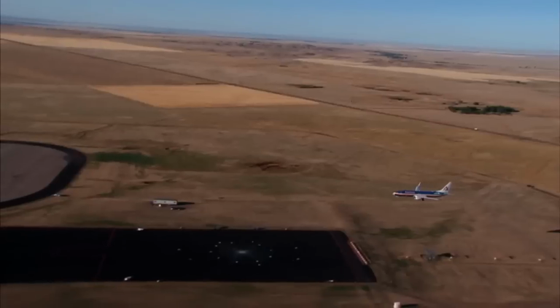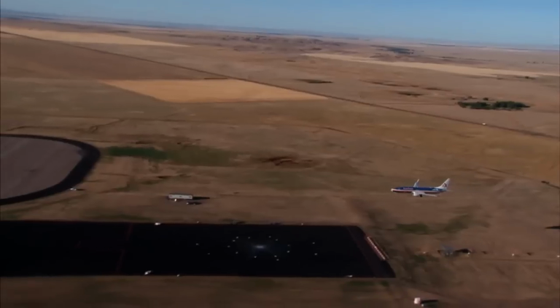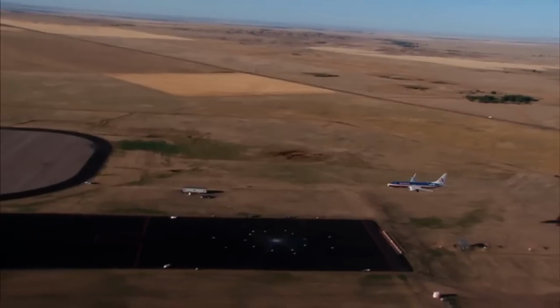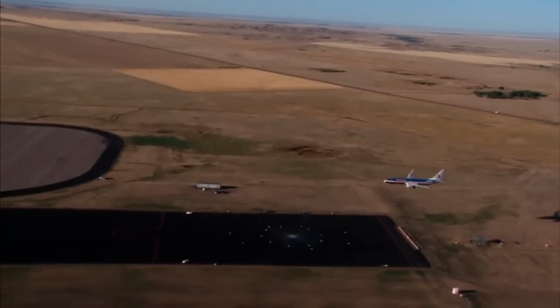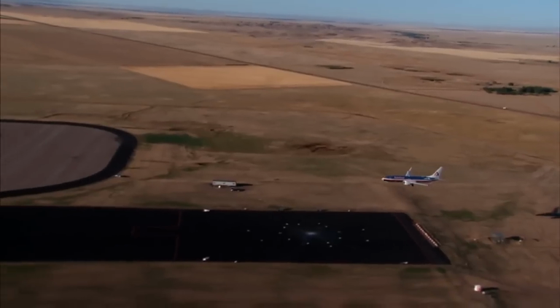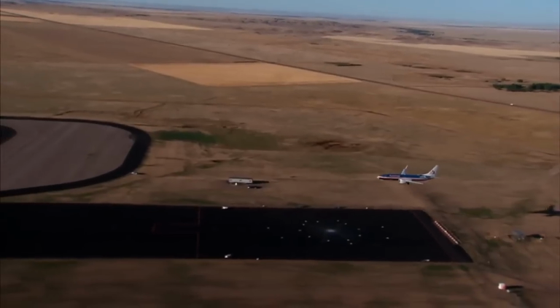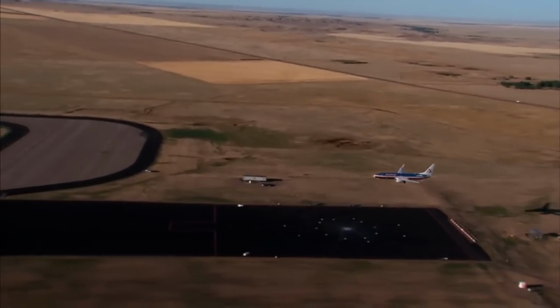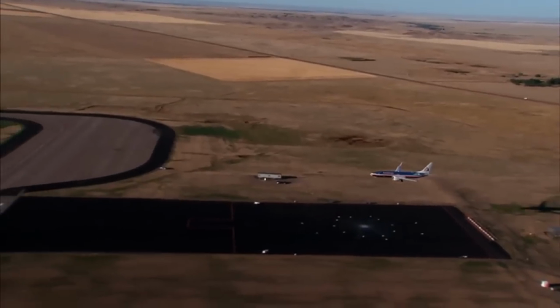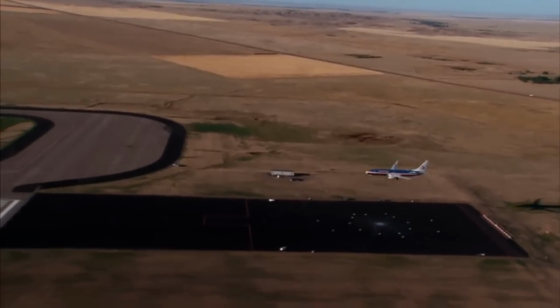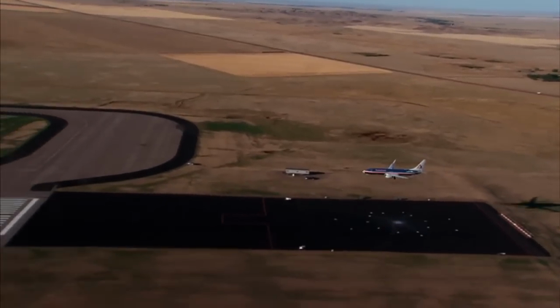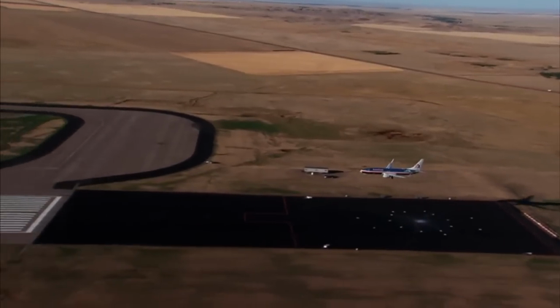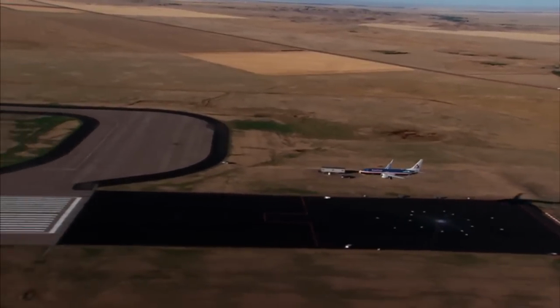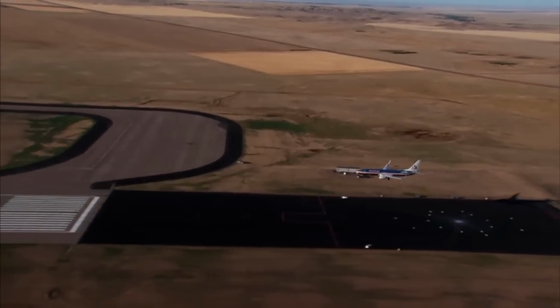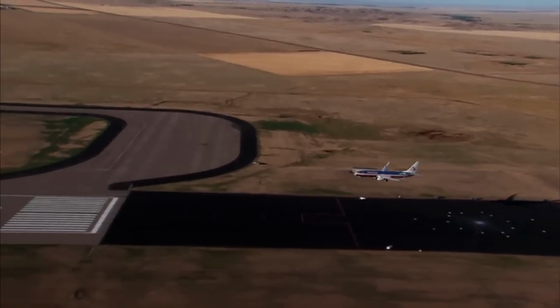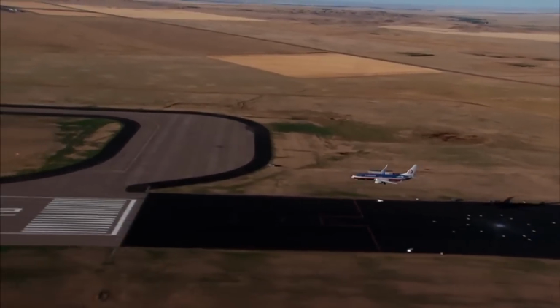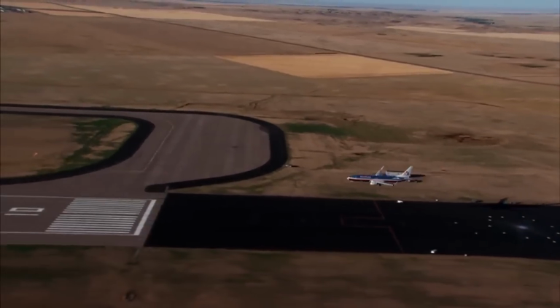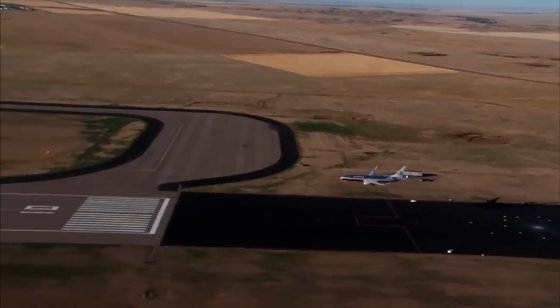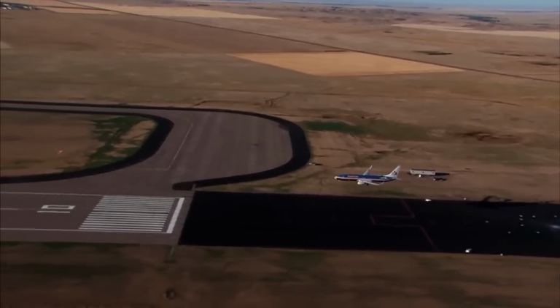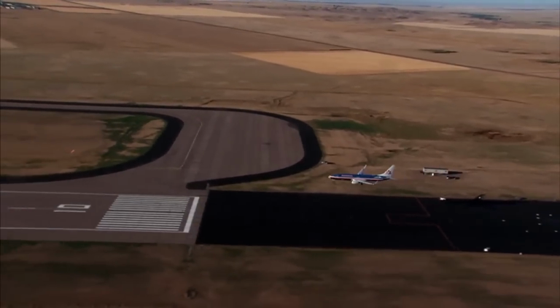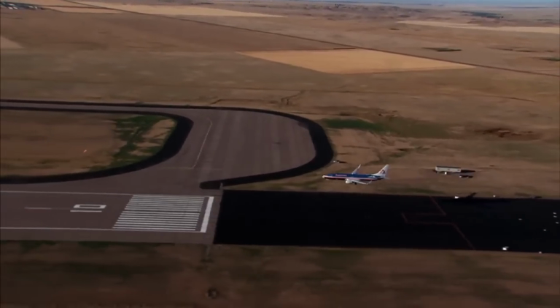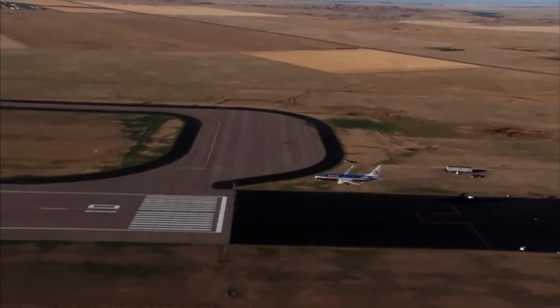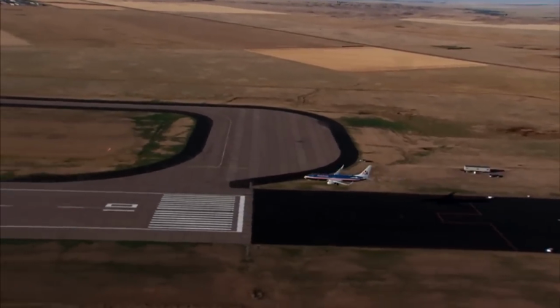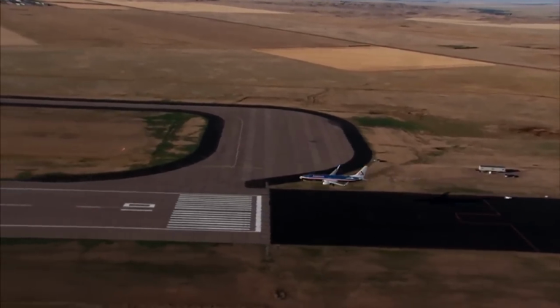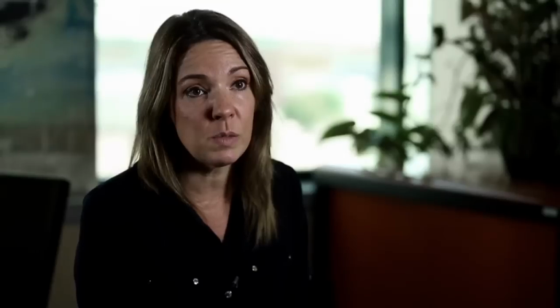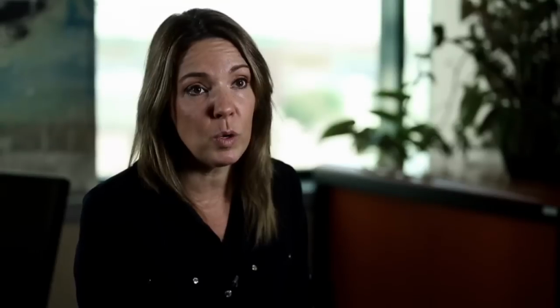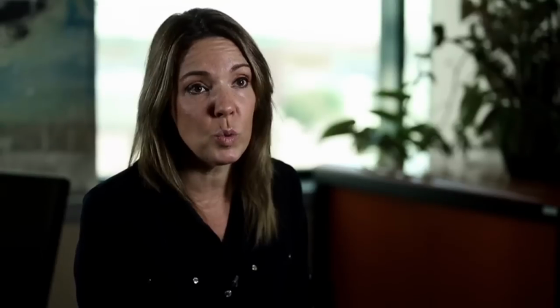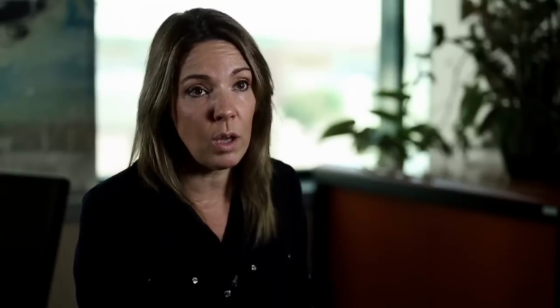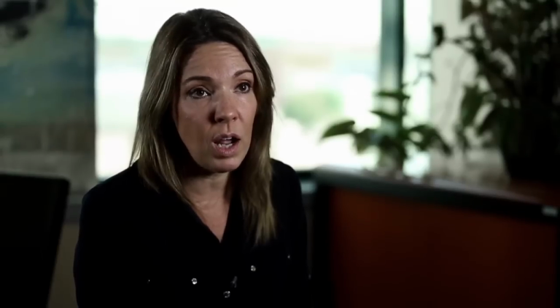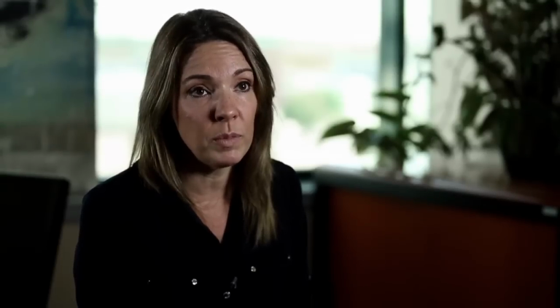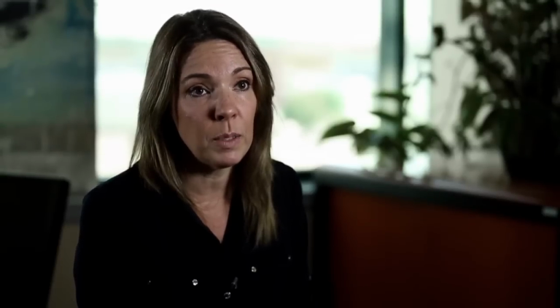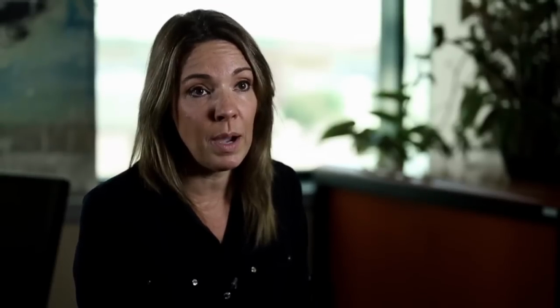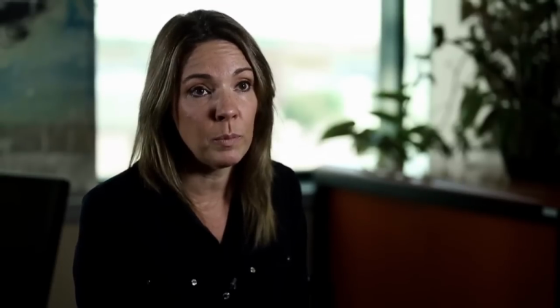At the end of the aircraft life, the panels can be disposed of without harming the environment.